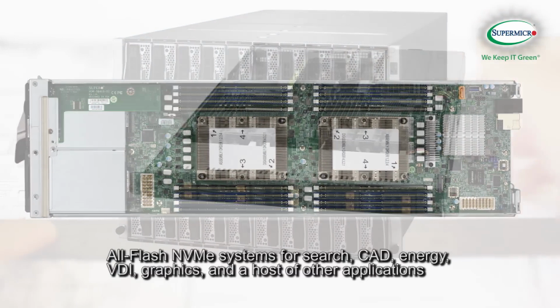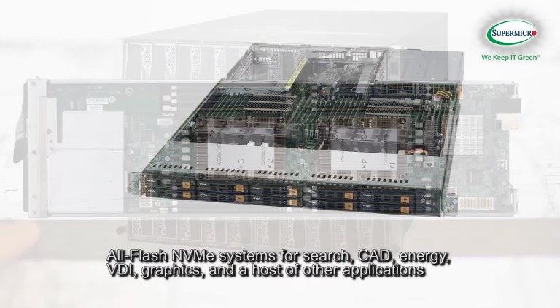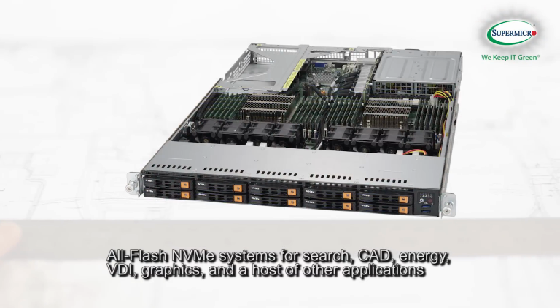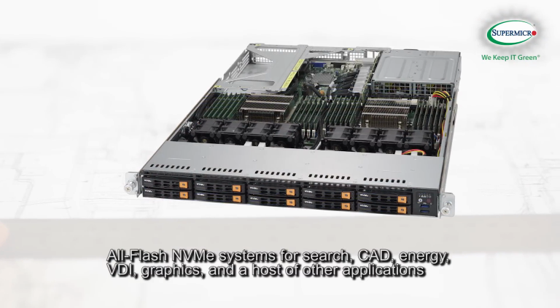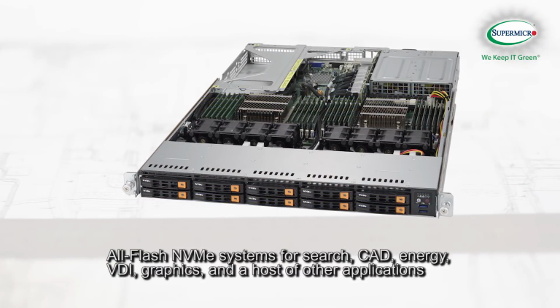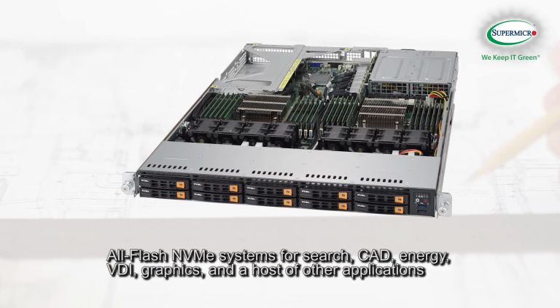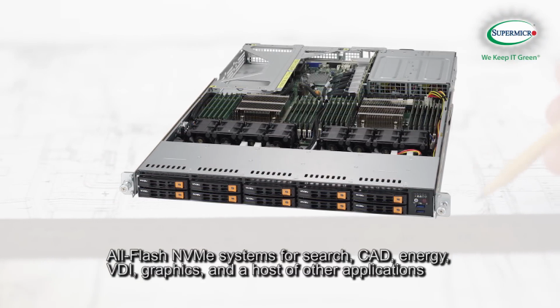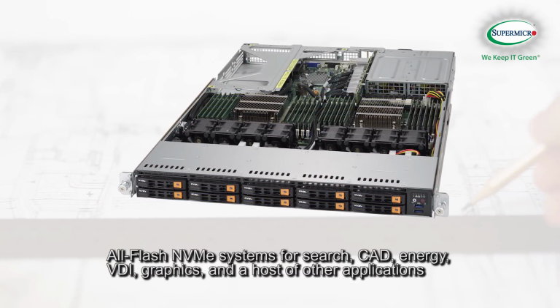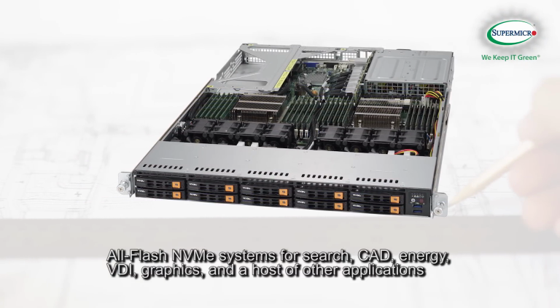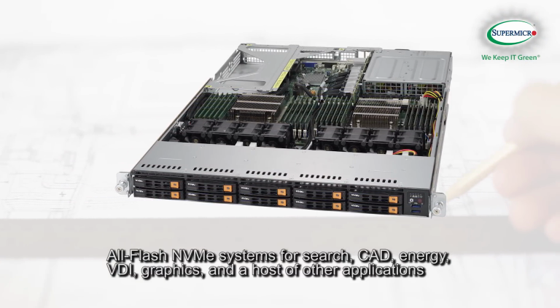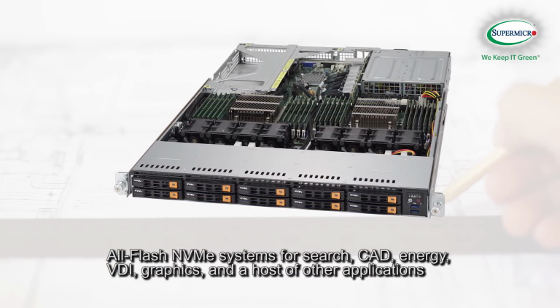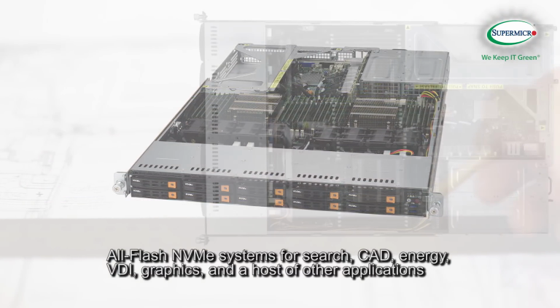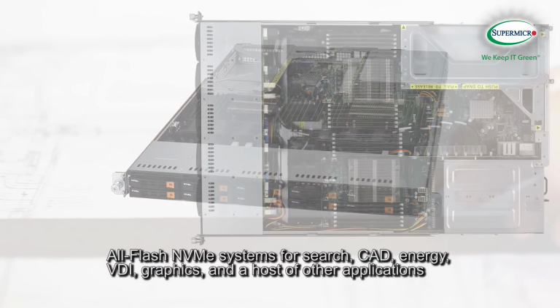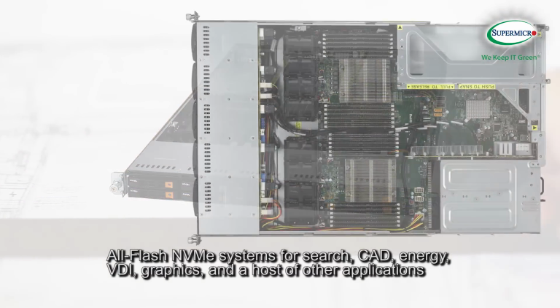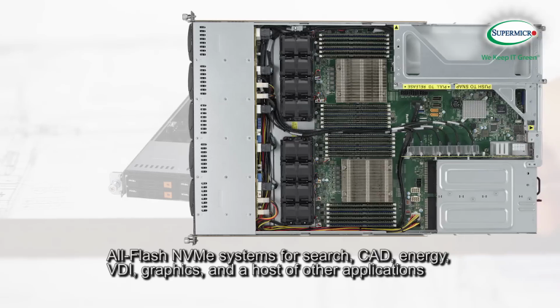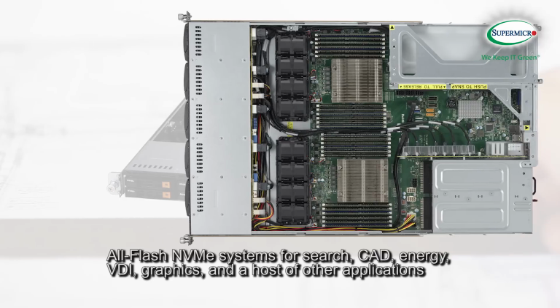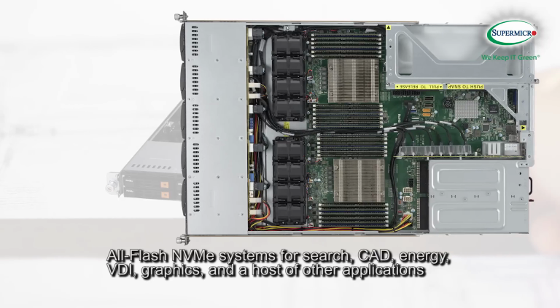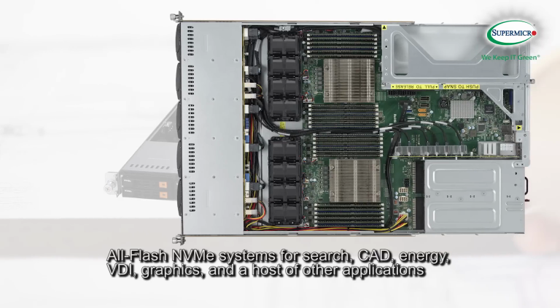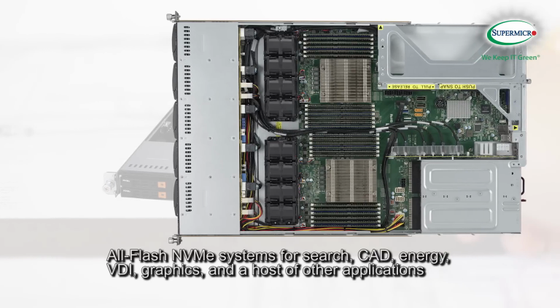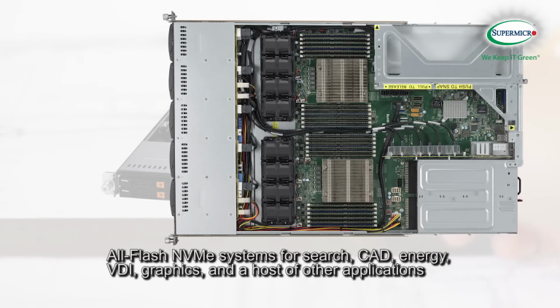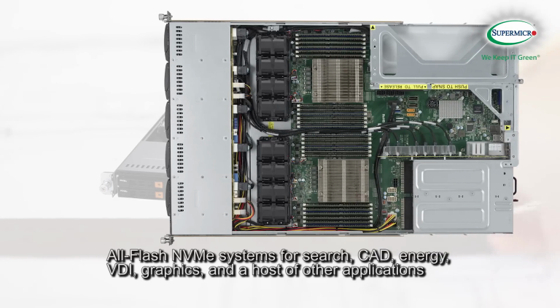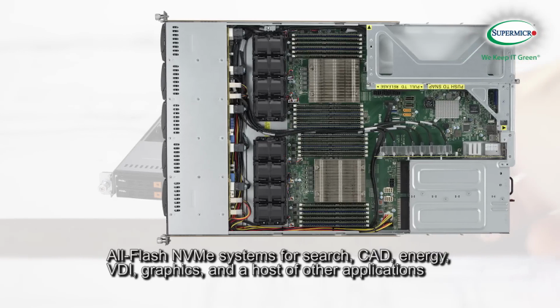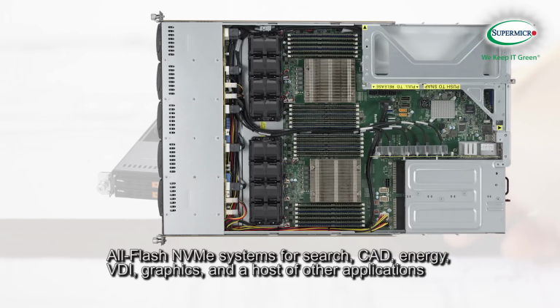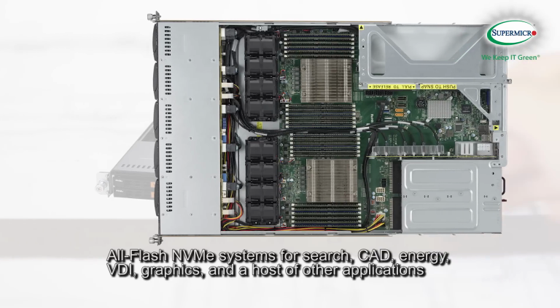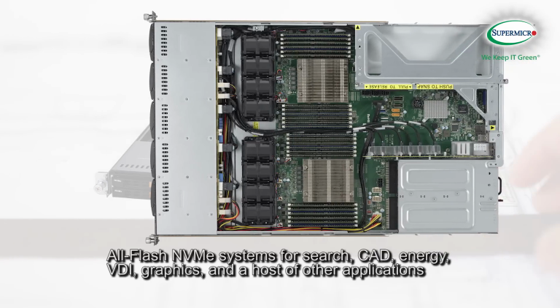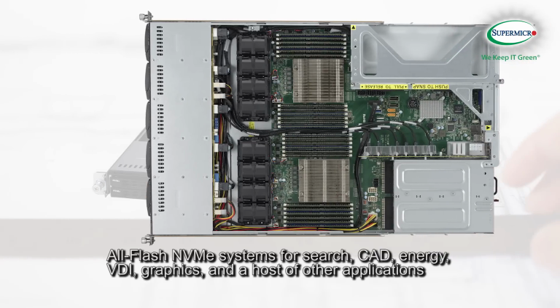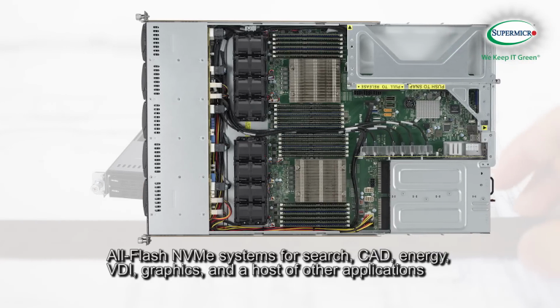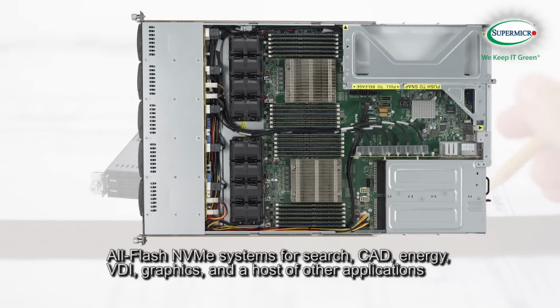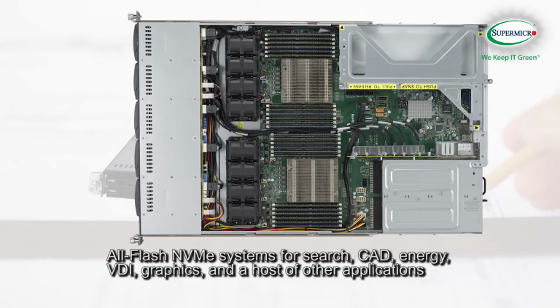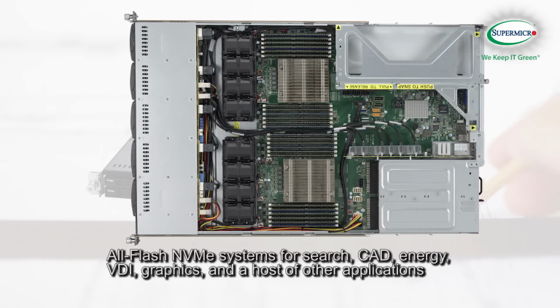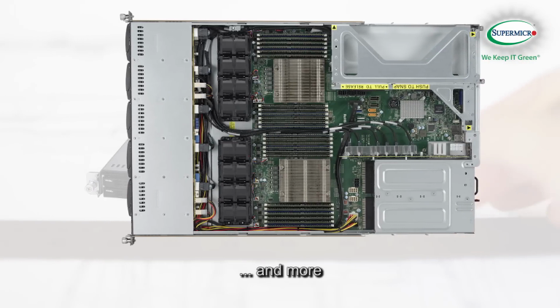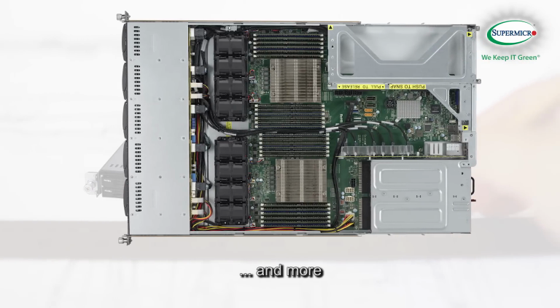Also featured is the 8U Superblade for high-density environments running mission-critical workloads, all-flash NVMe systems for search, CAD, energy, VDI, graphics, and a host of other applications, and more.